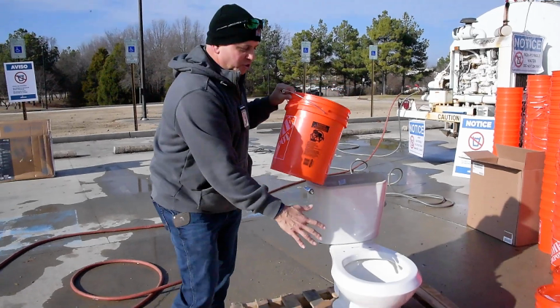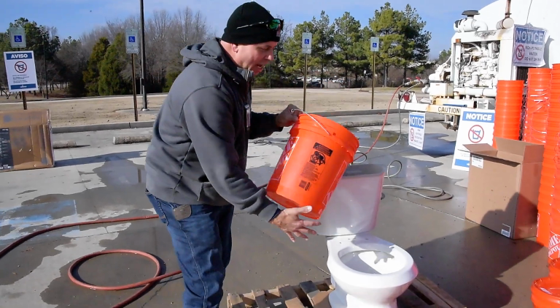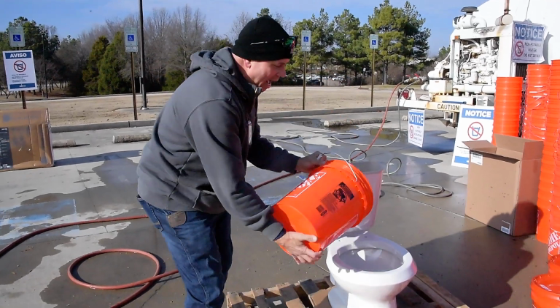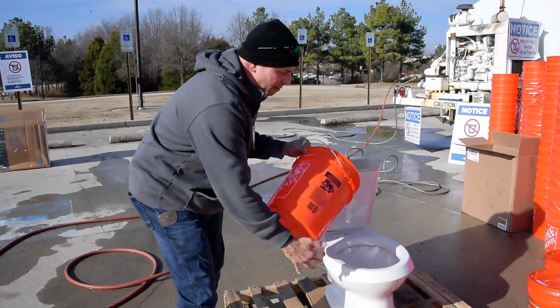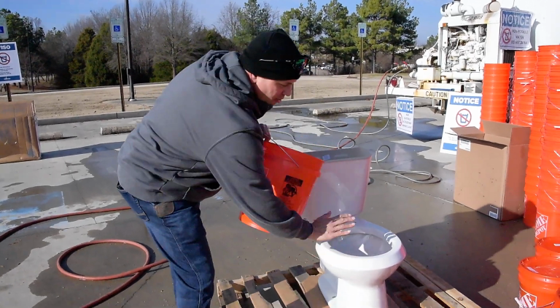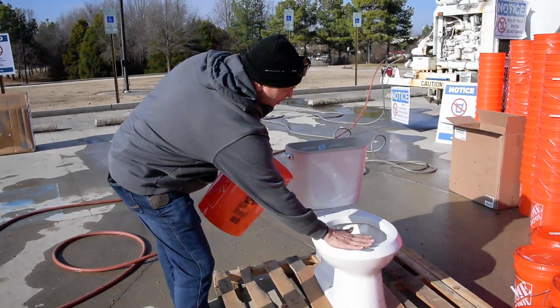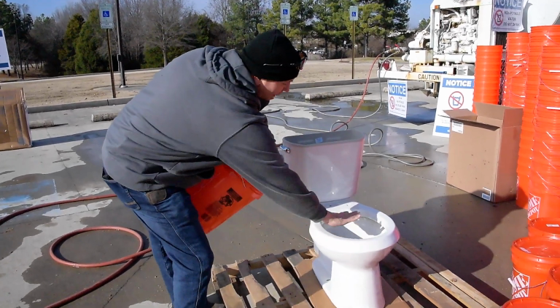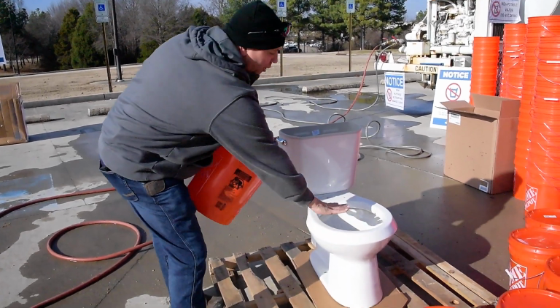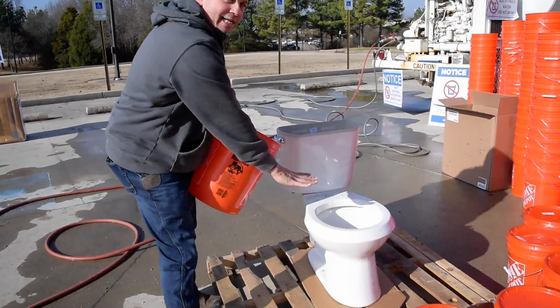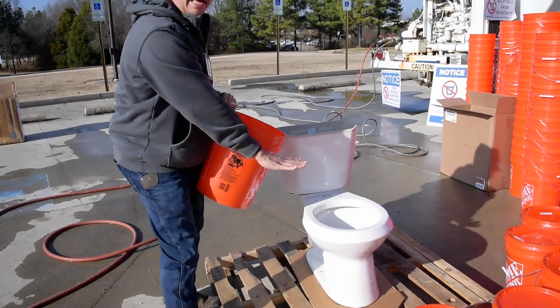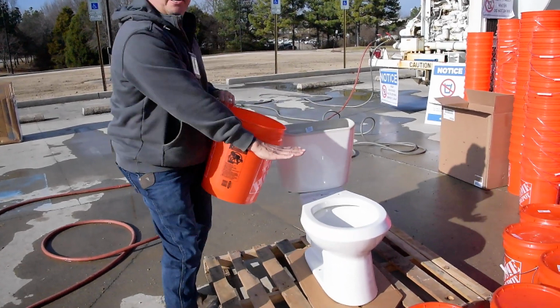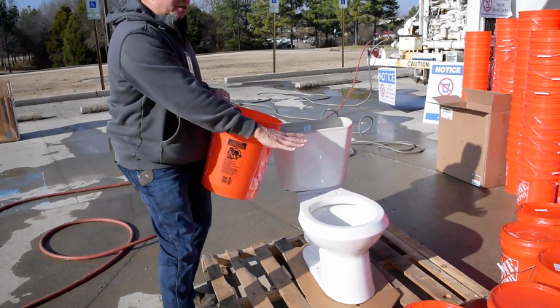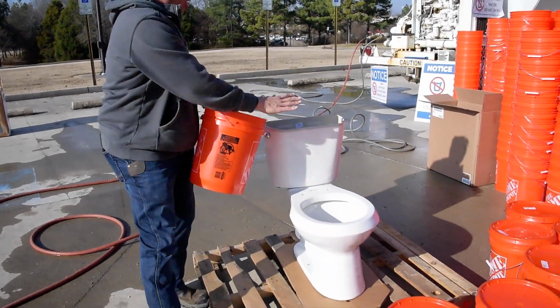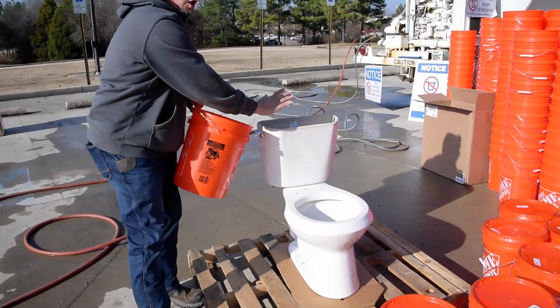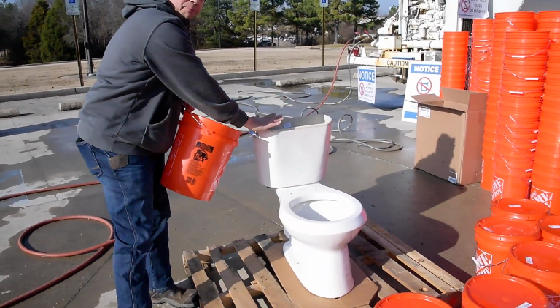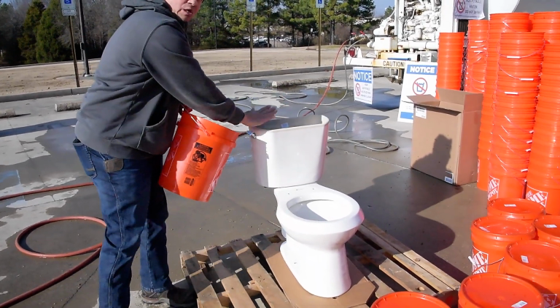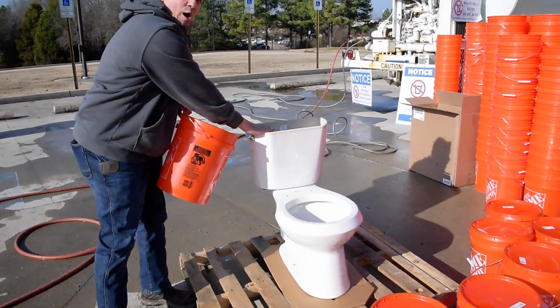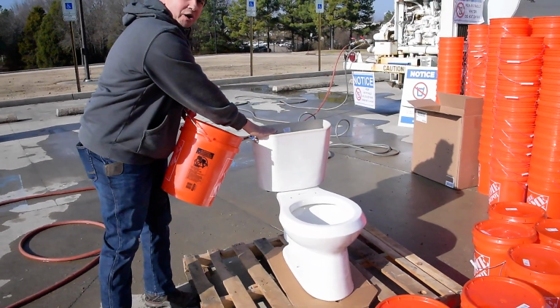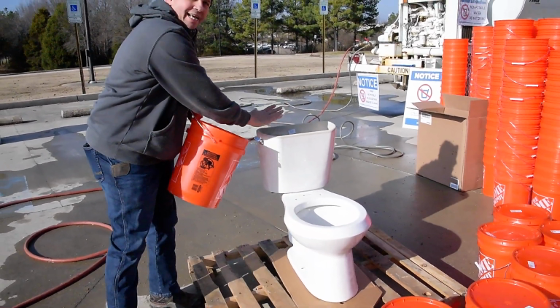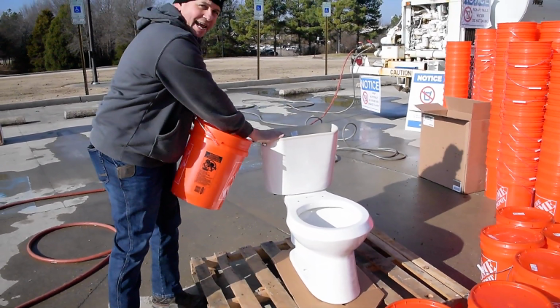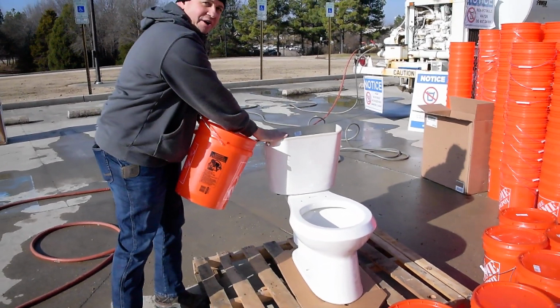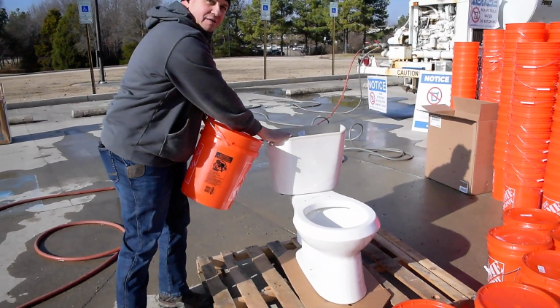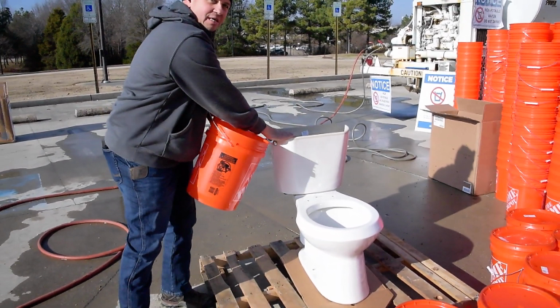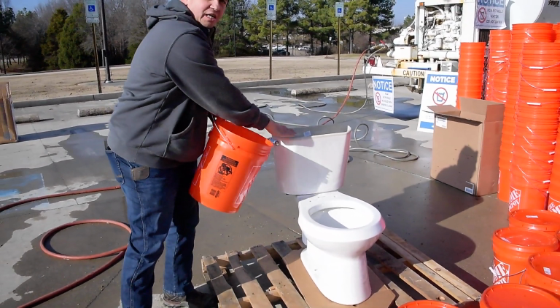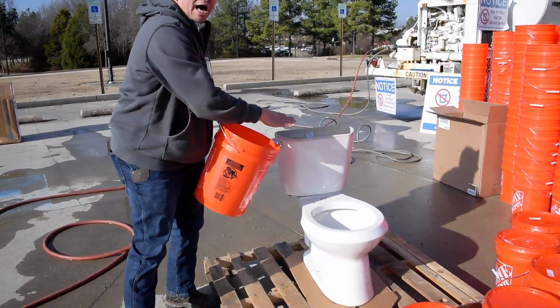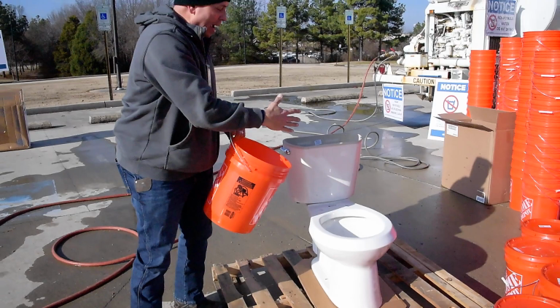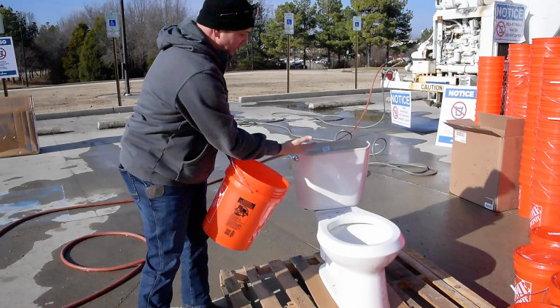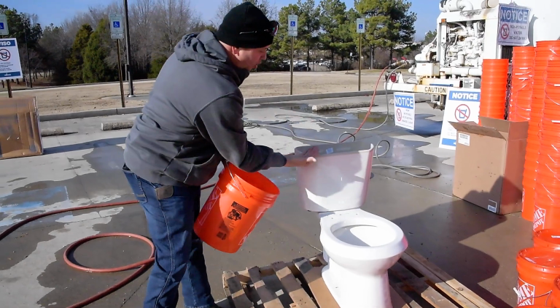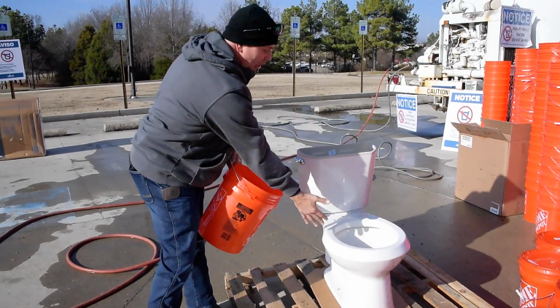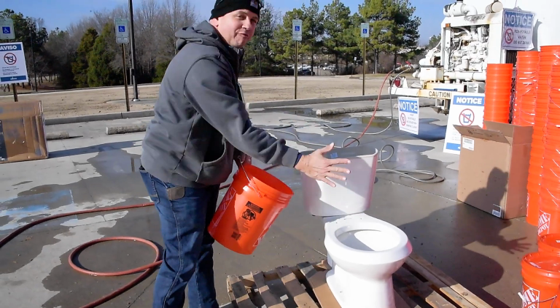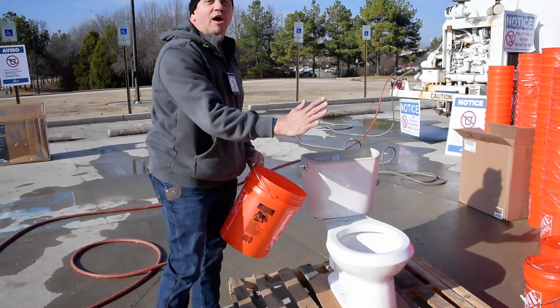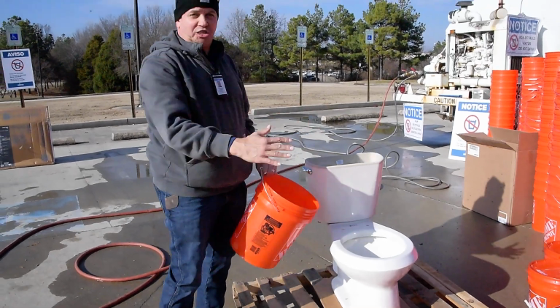Do not put it in here. Only put the water in here. That way the toilet will flush.